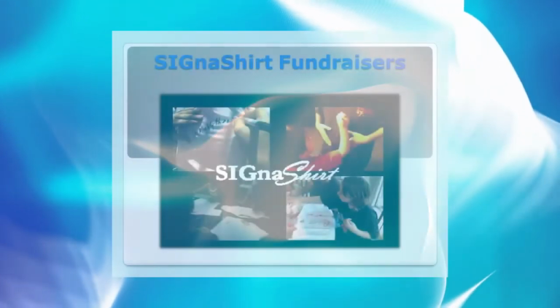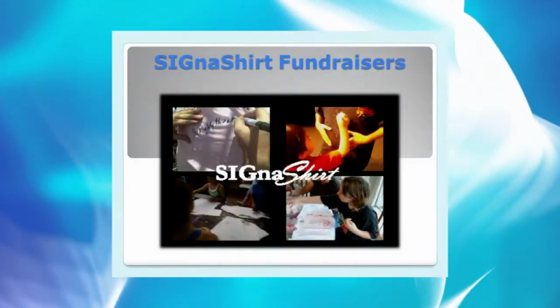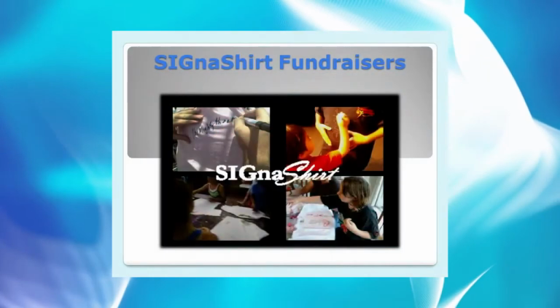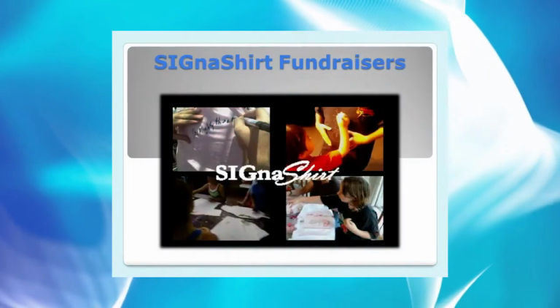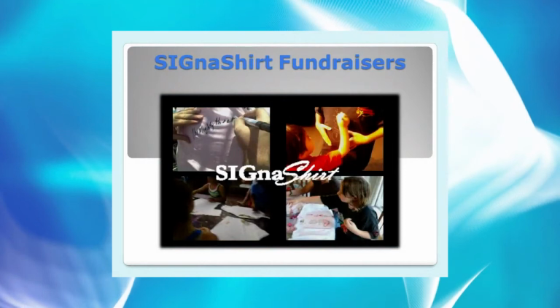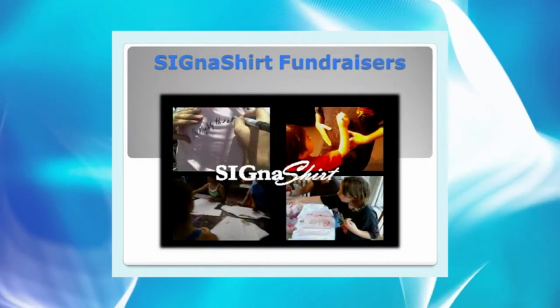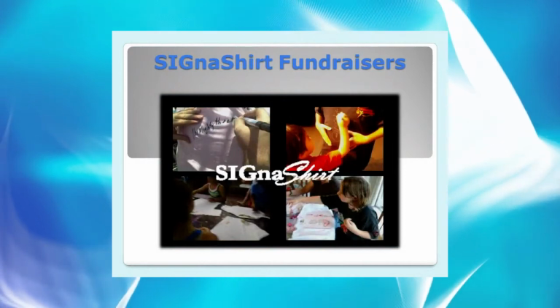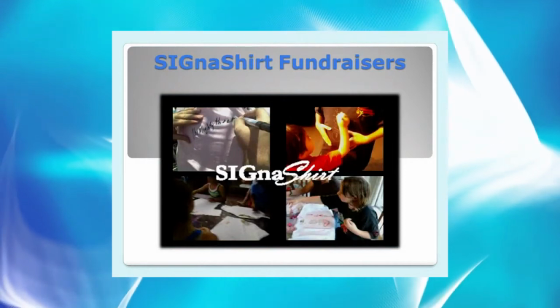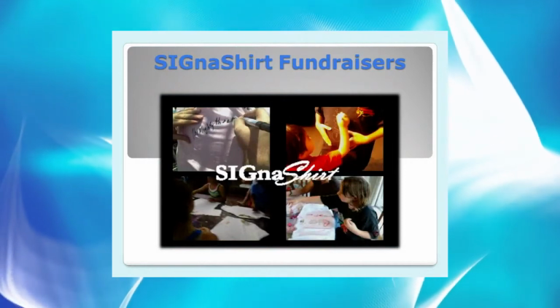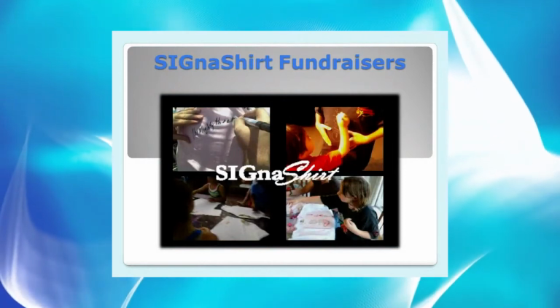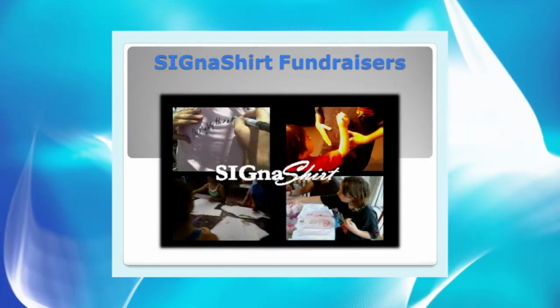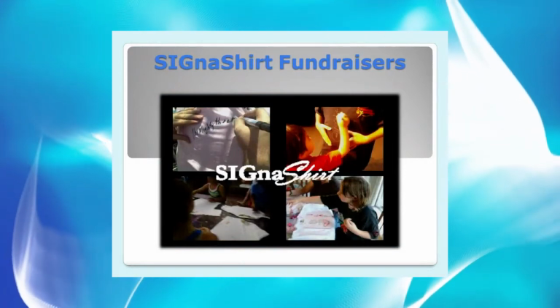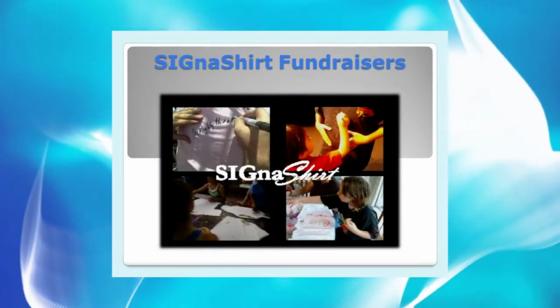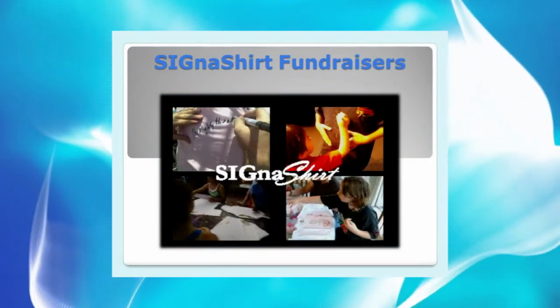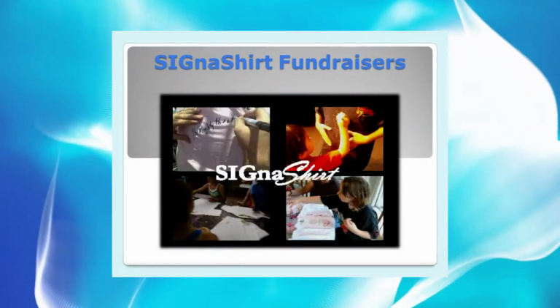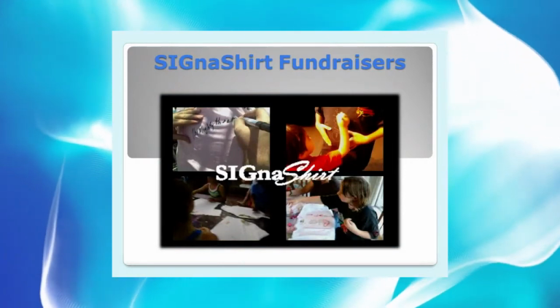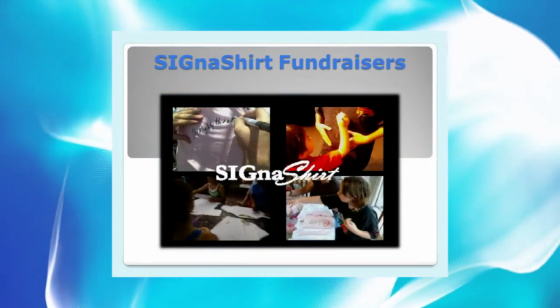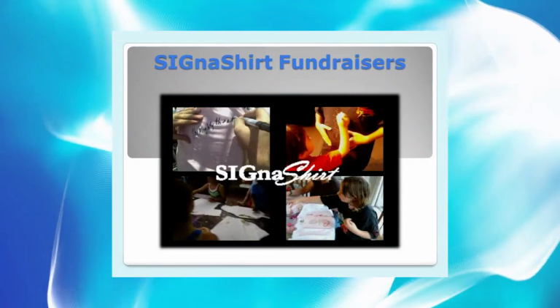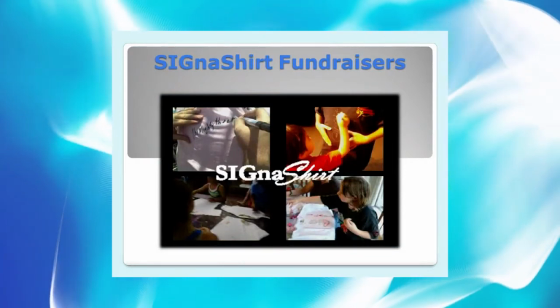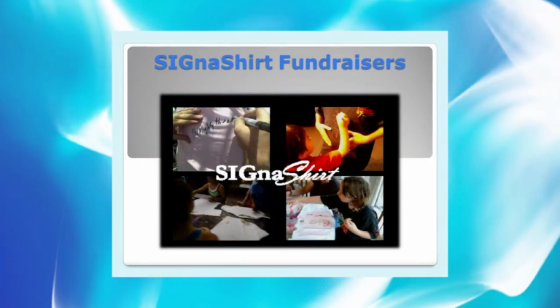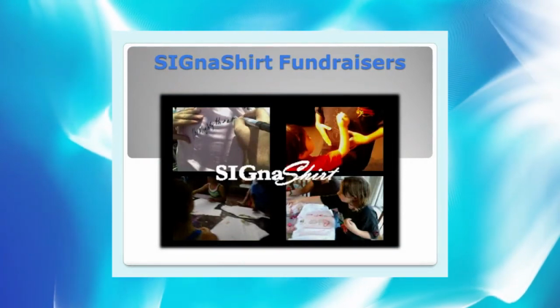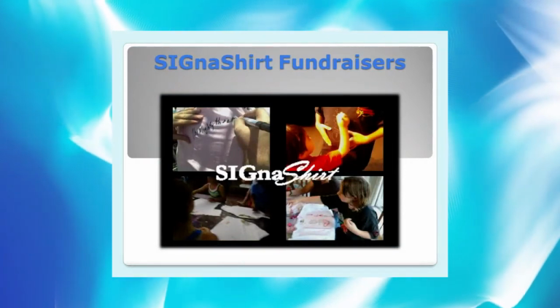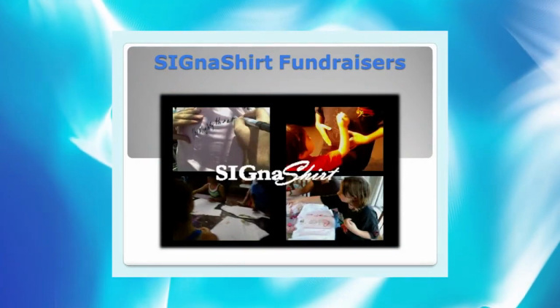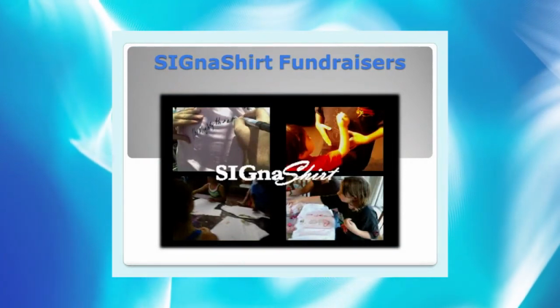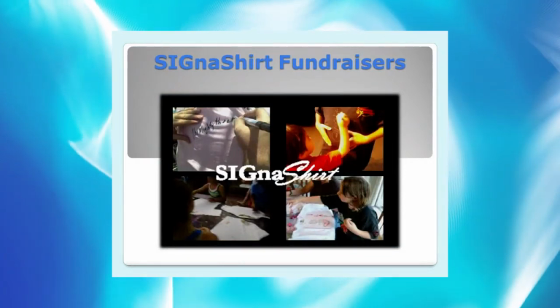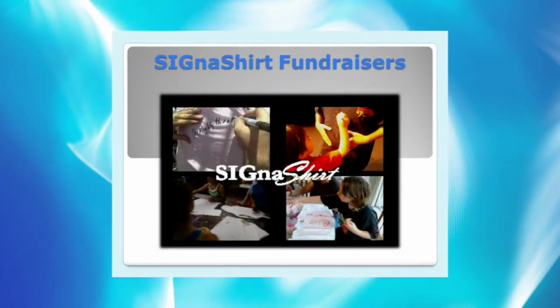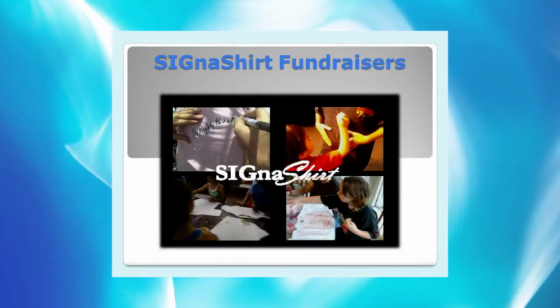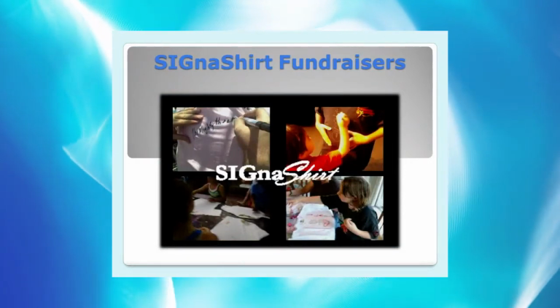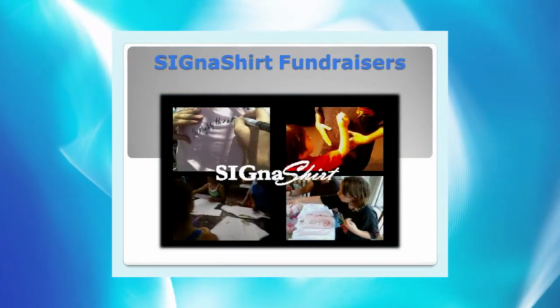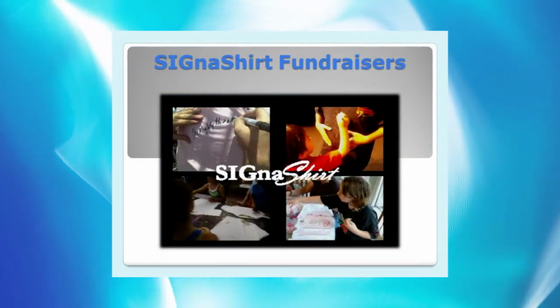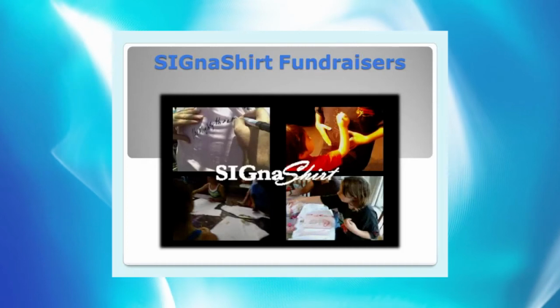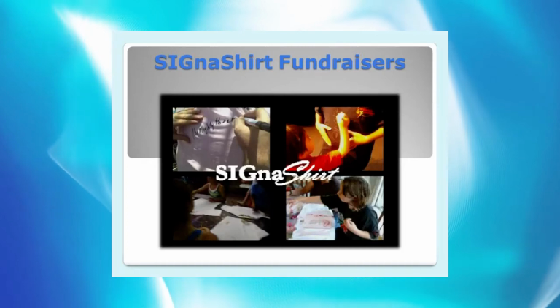Cigna Shirt Promotional Fundraisers are perfect for family and school reunions, graduations, and events of all kinds.